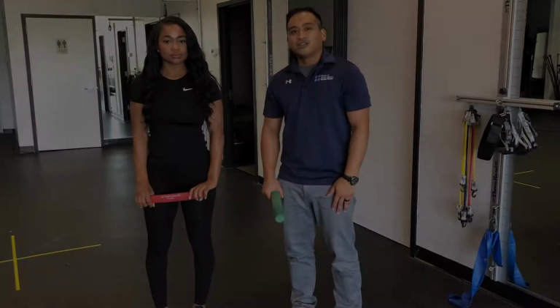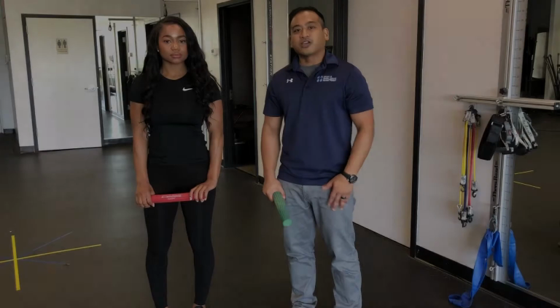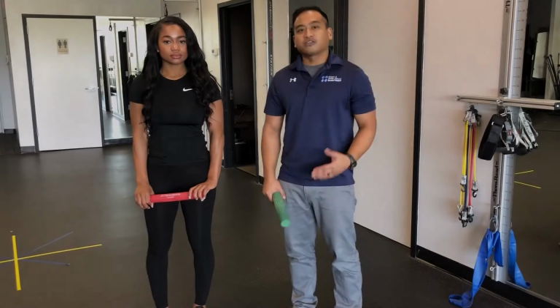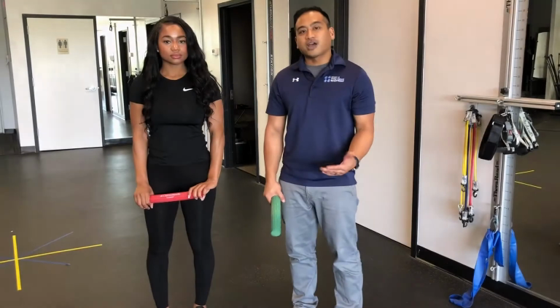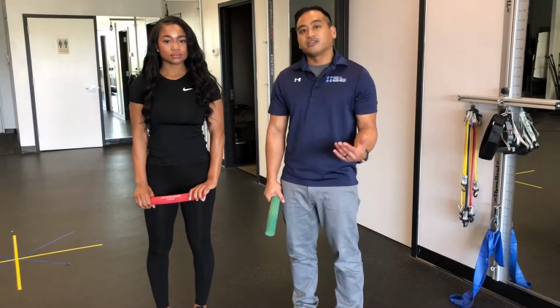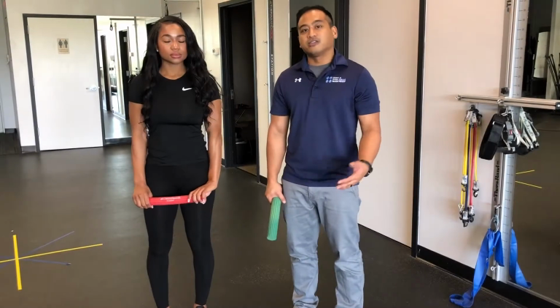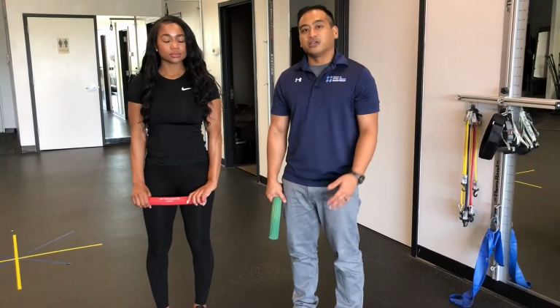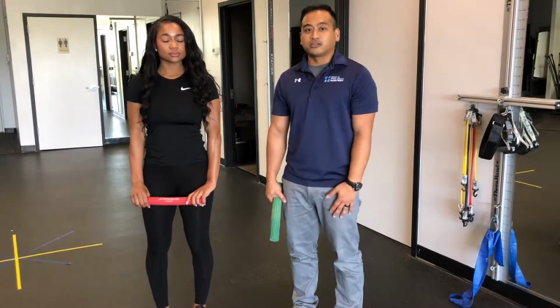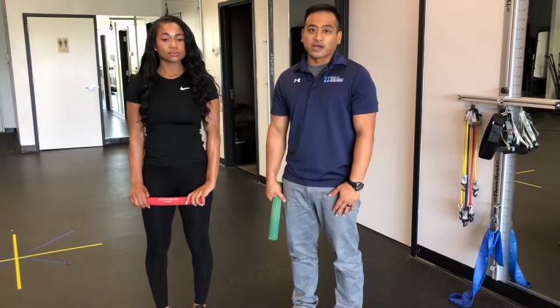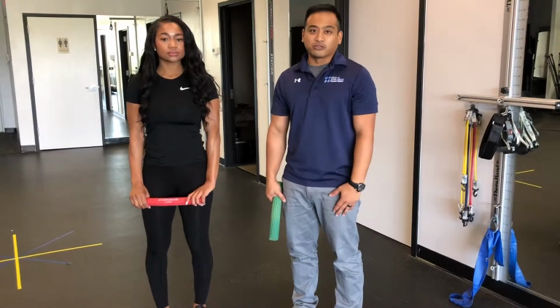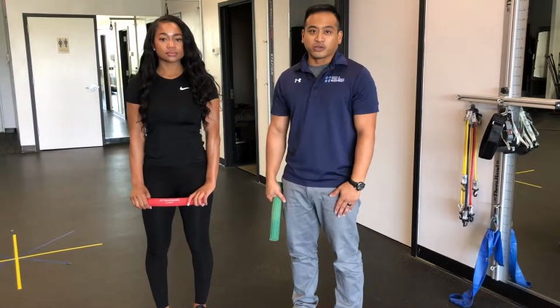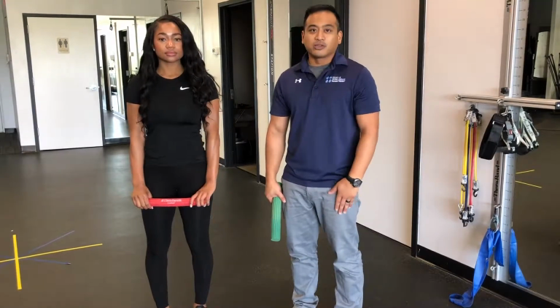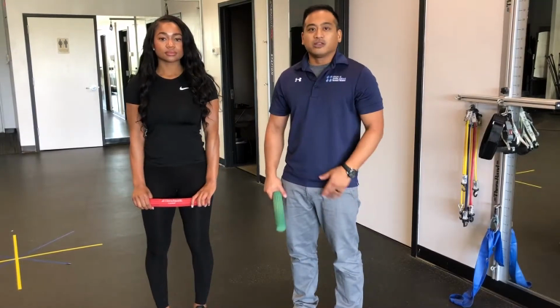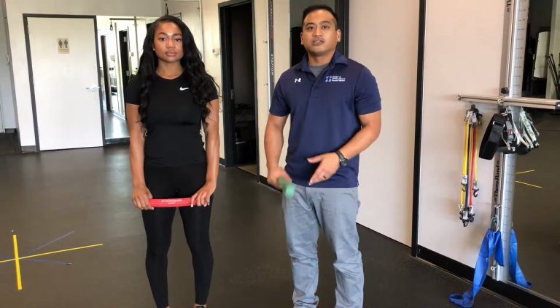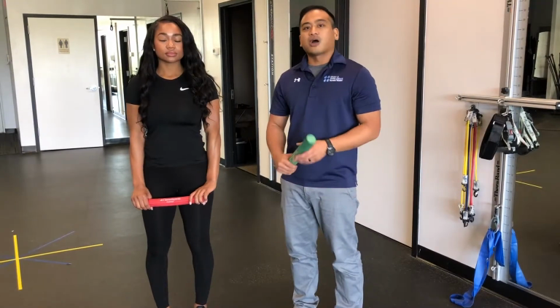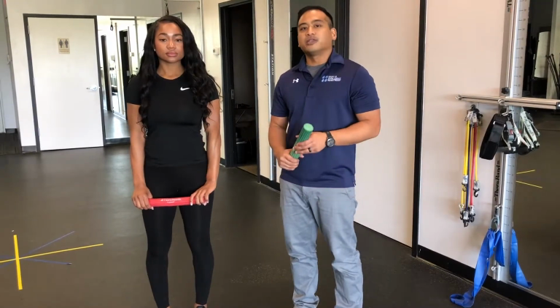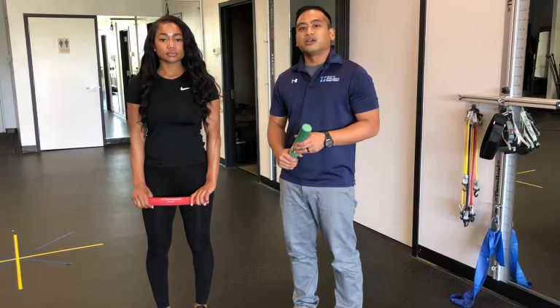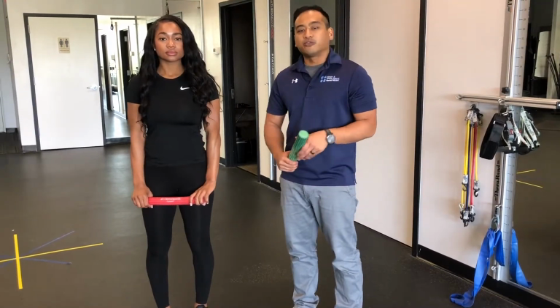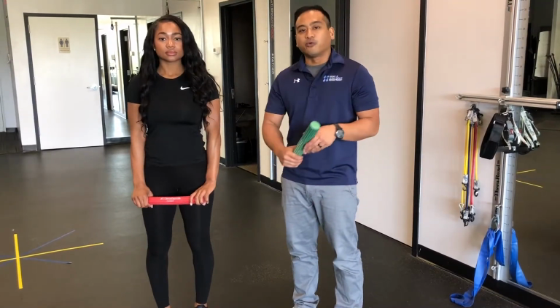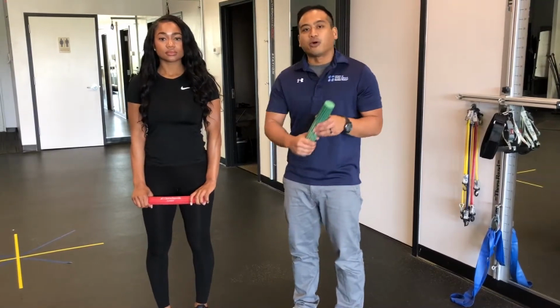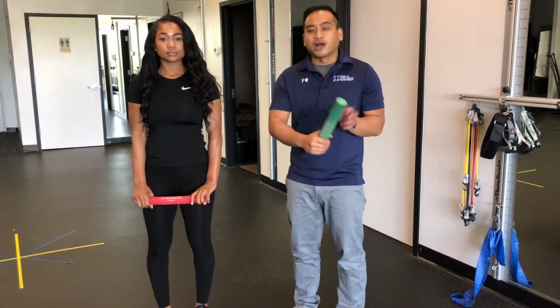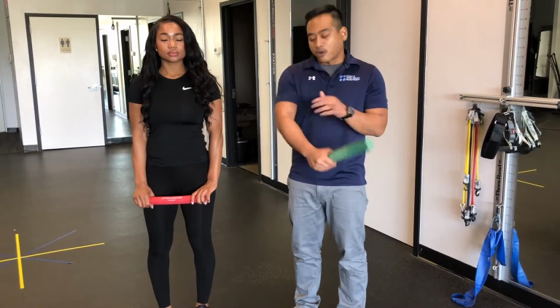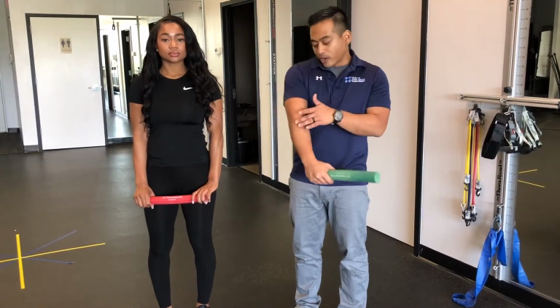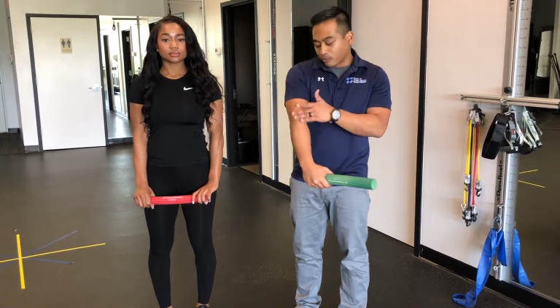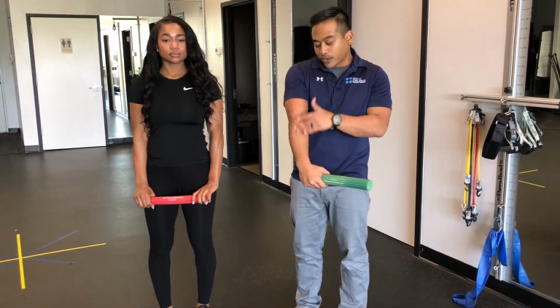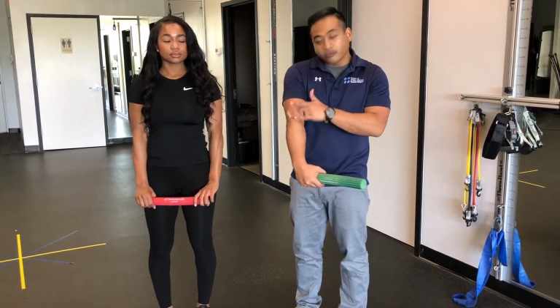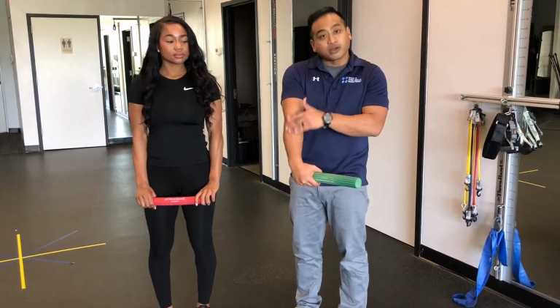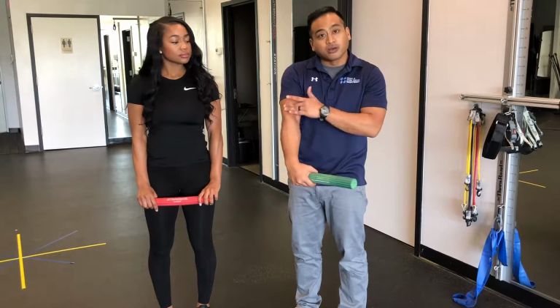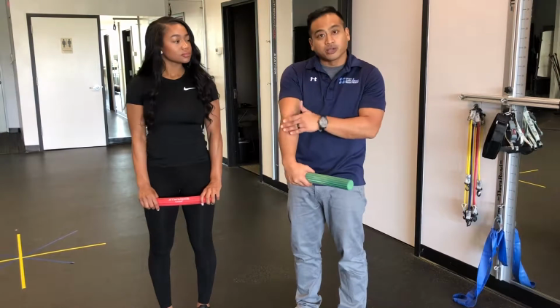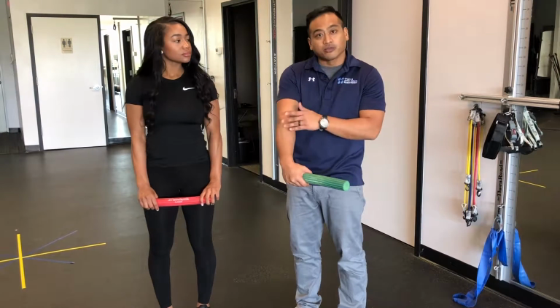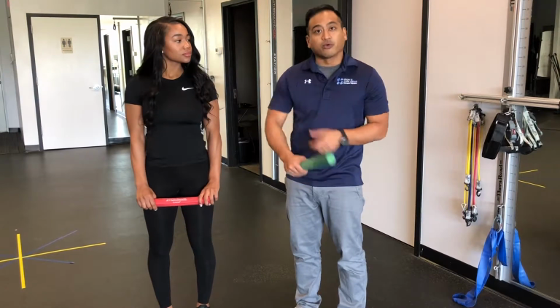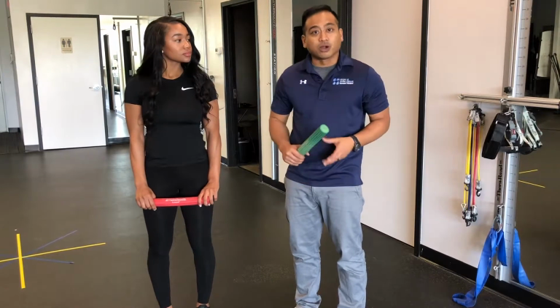This exercise is the Tyler Twist. This is commonly done for outer elbow pain here on the forearm.